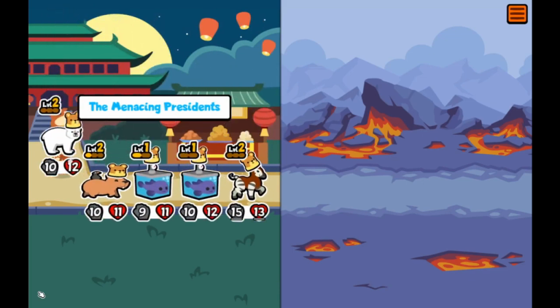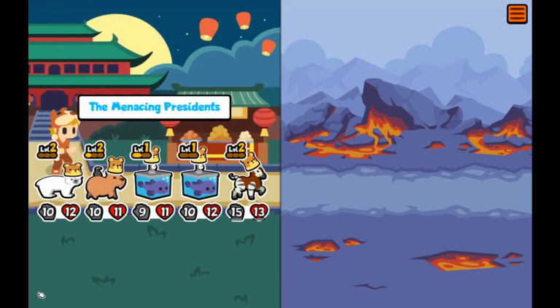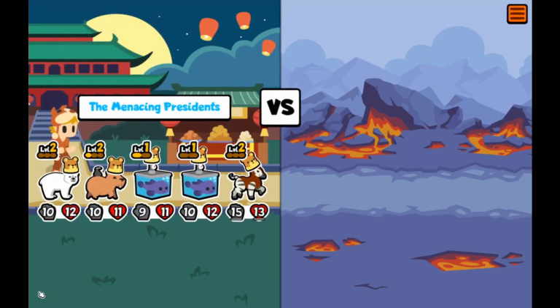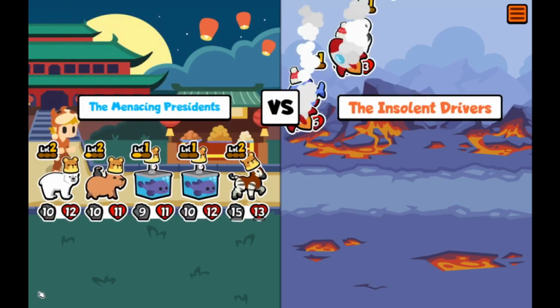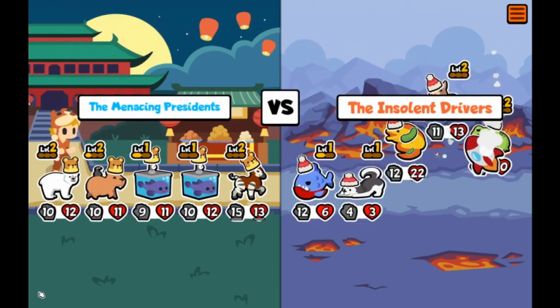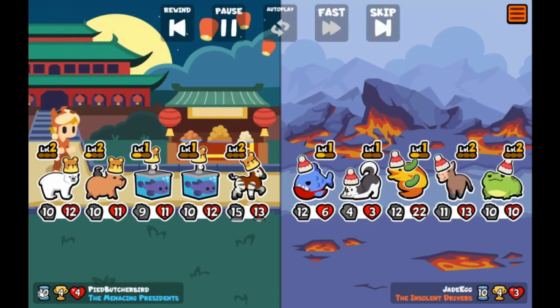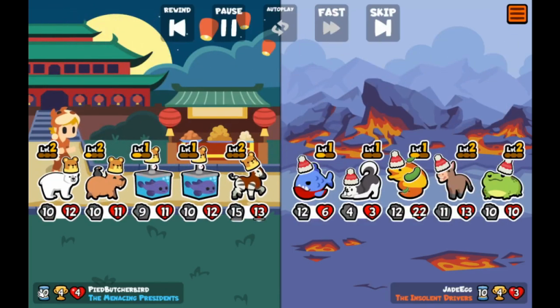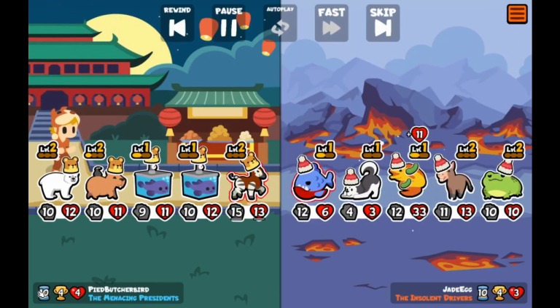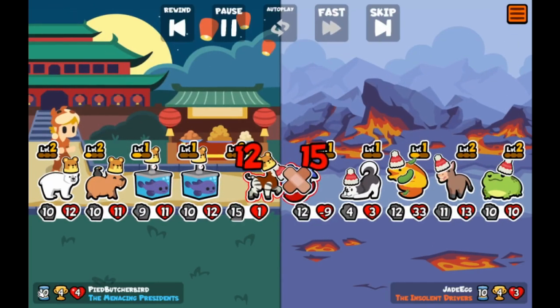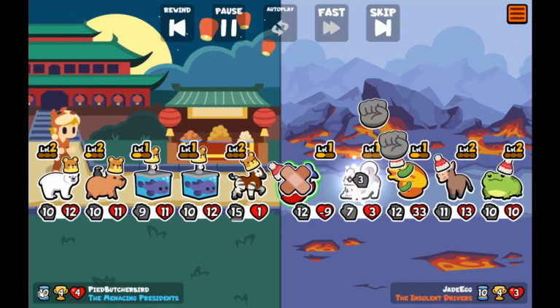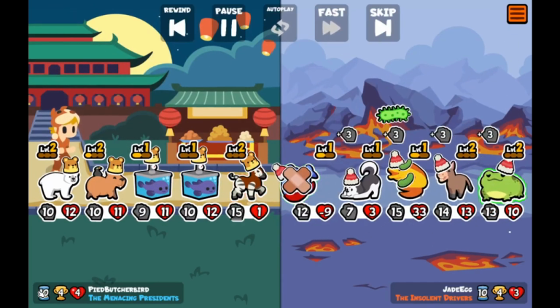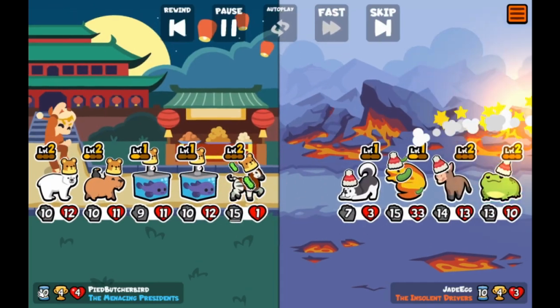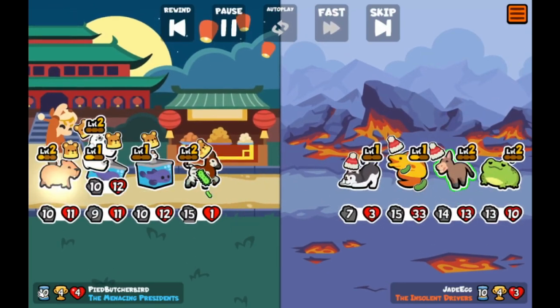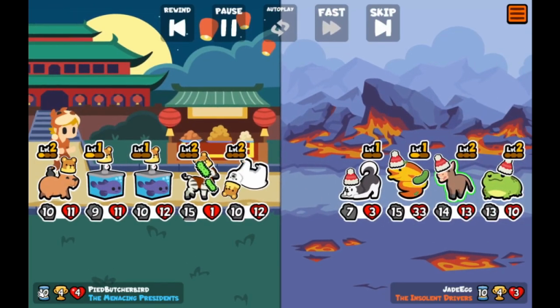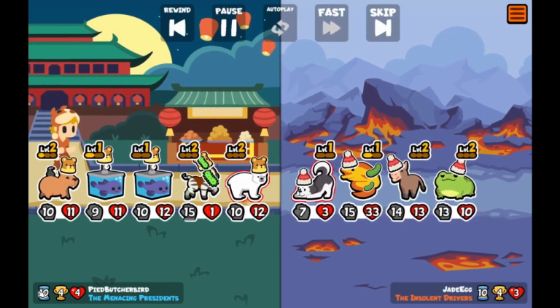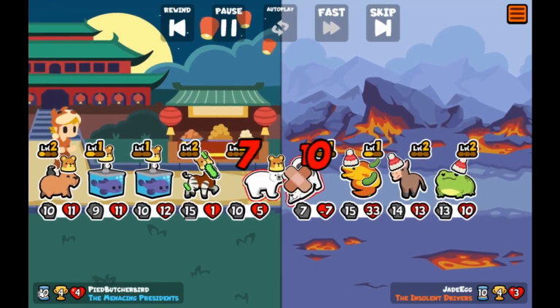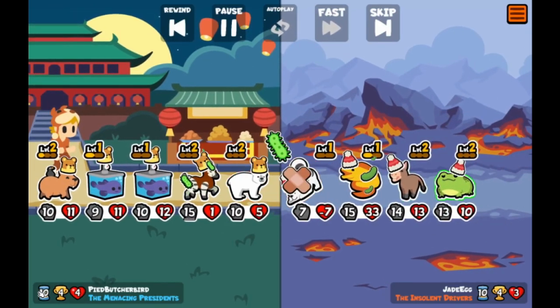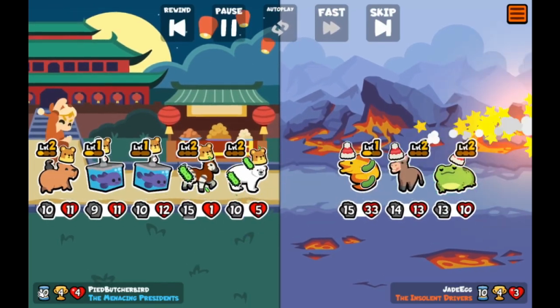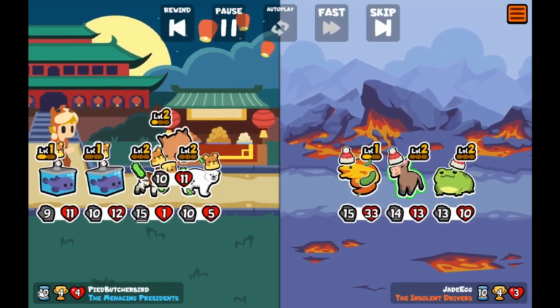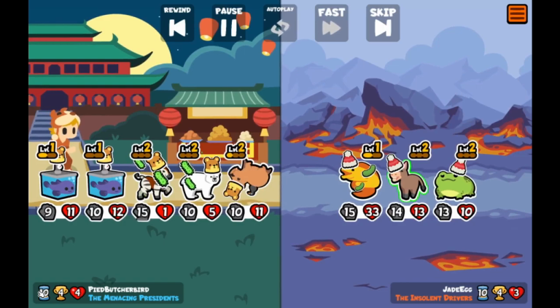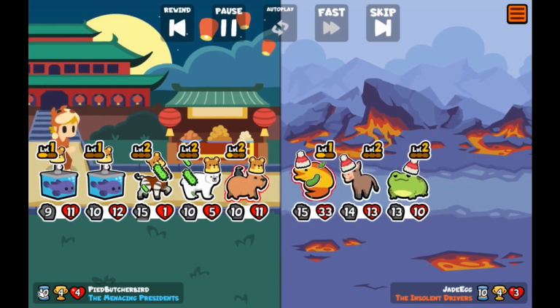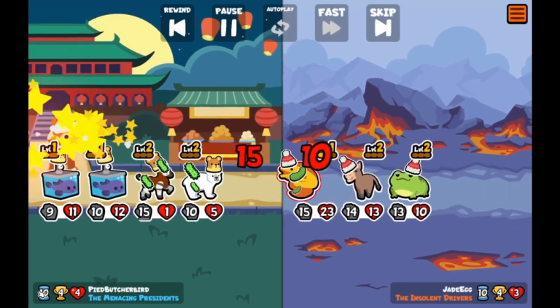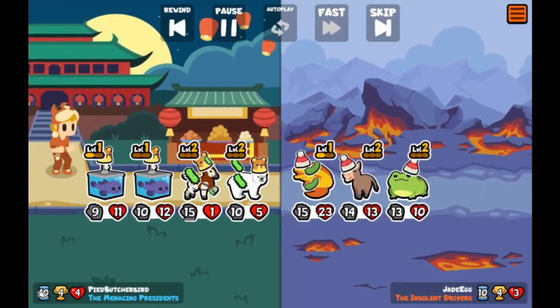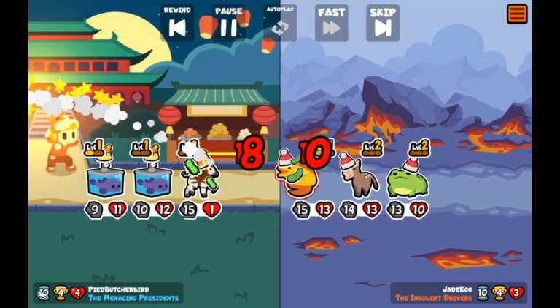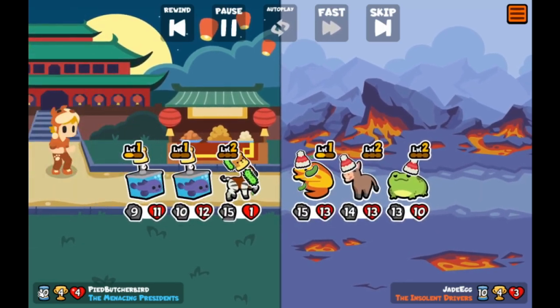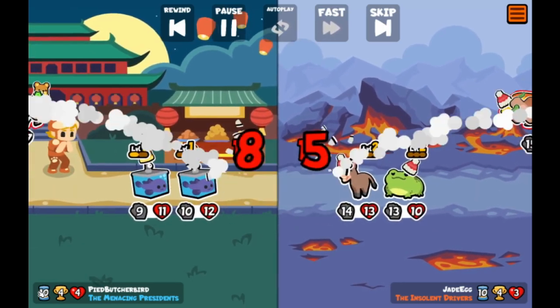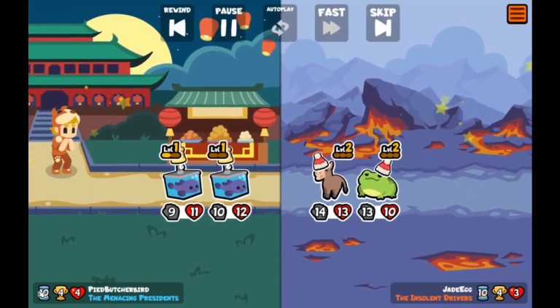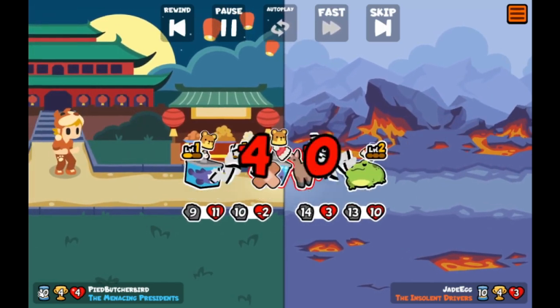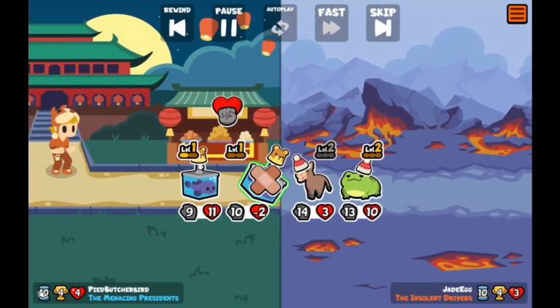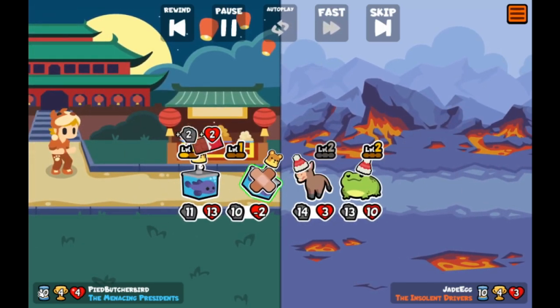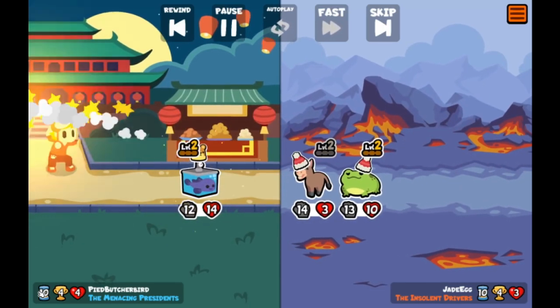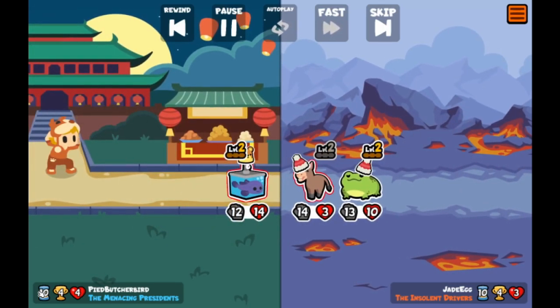Sadly, my luck with maintaining lives can't continue forever. Here you can see that the opposing team has a Donkey, and really there's nothing I could have done against such a powerful pet.